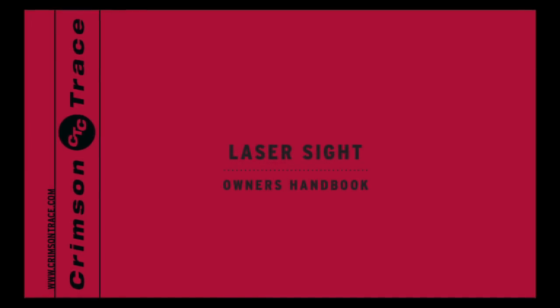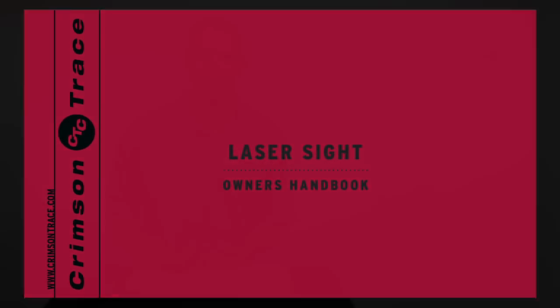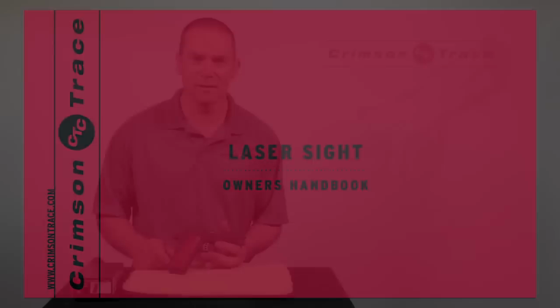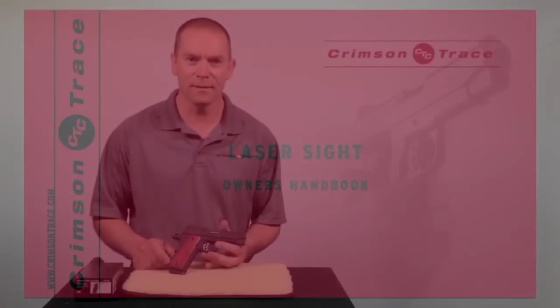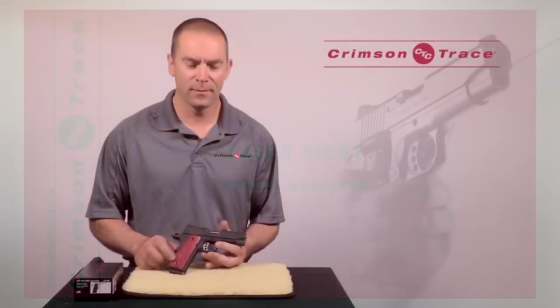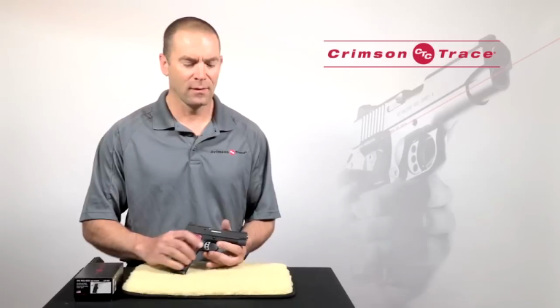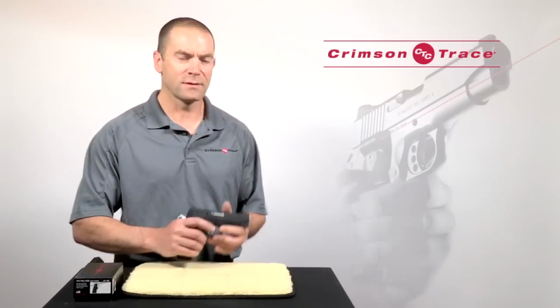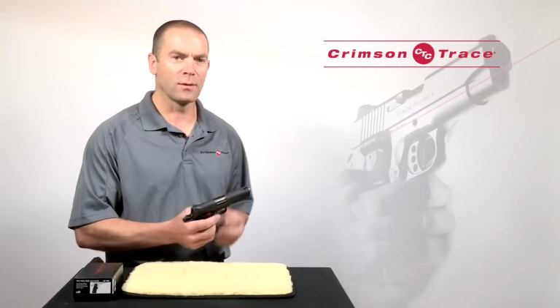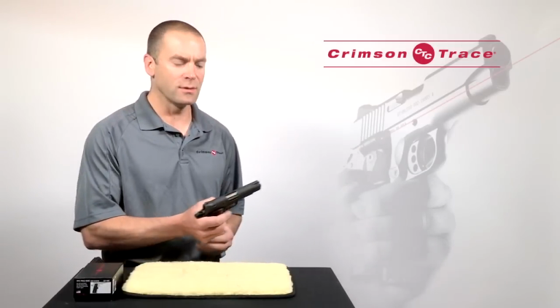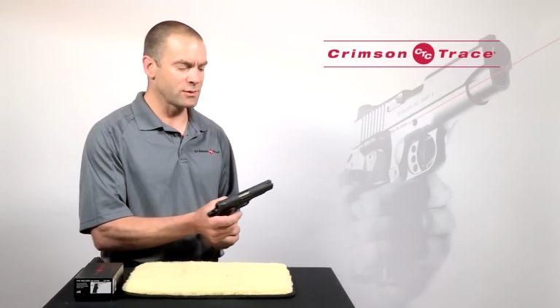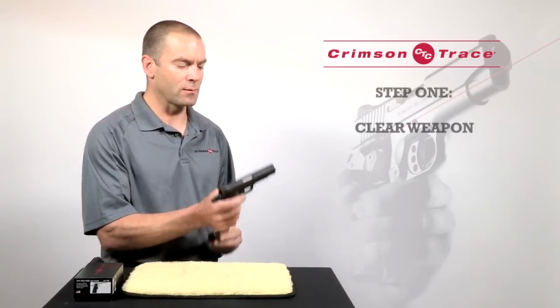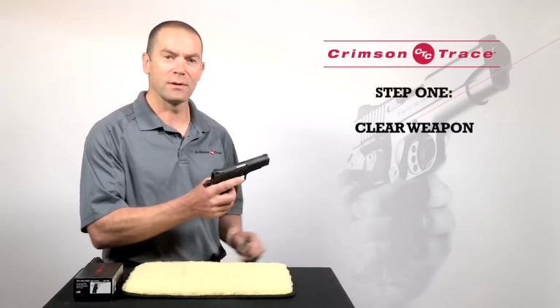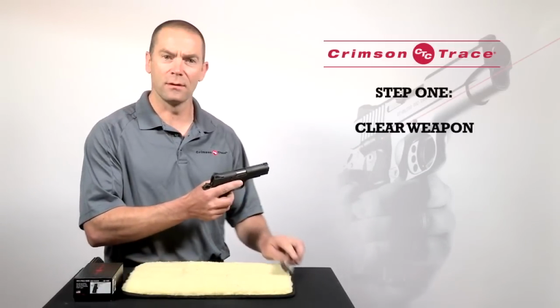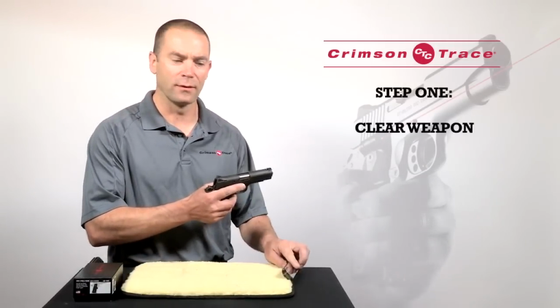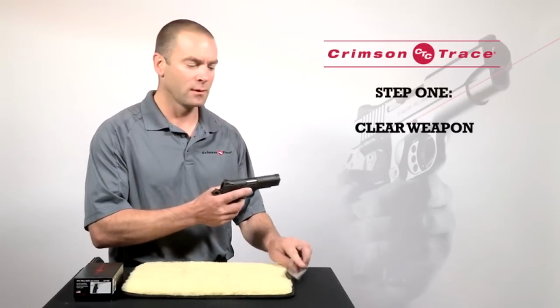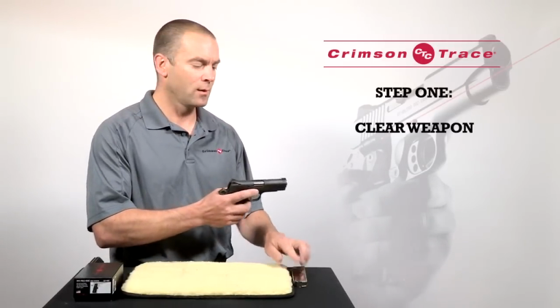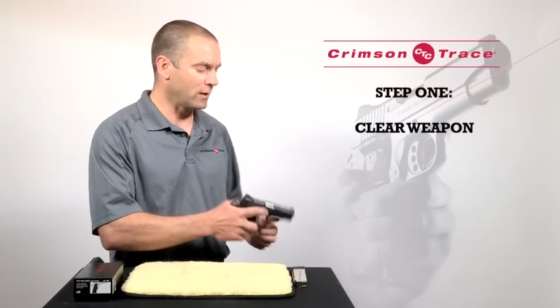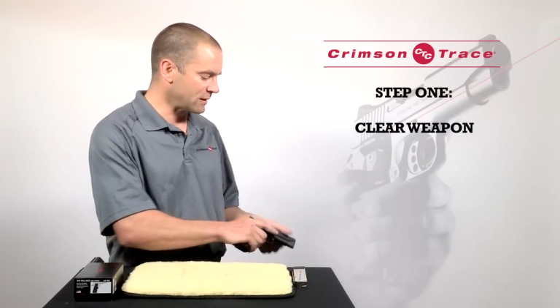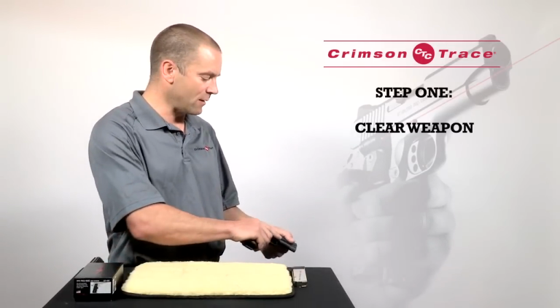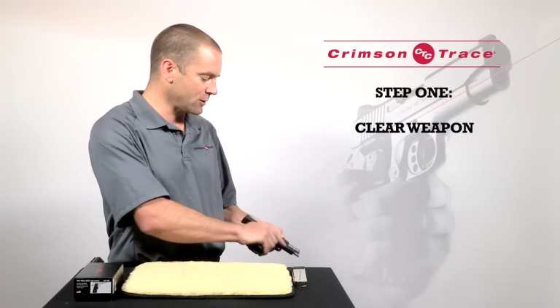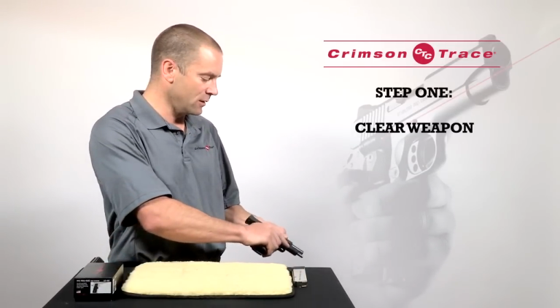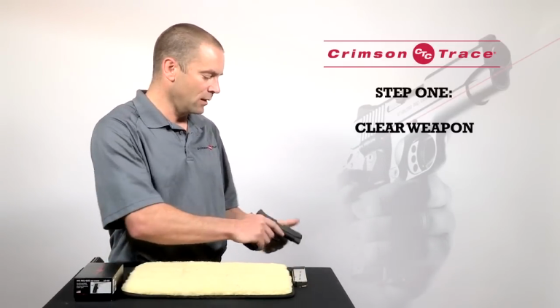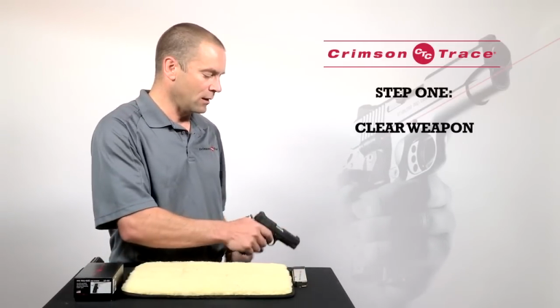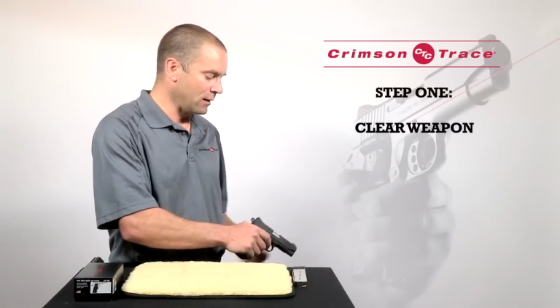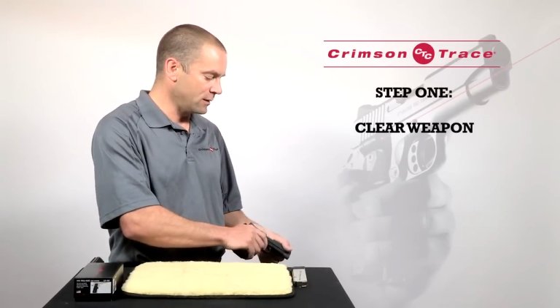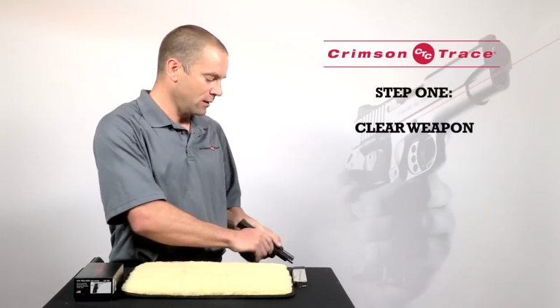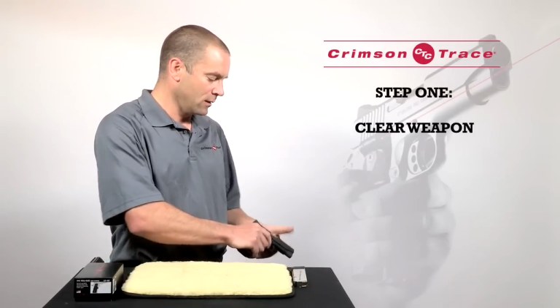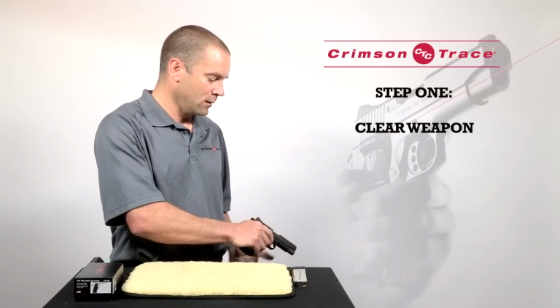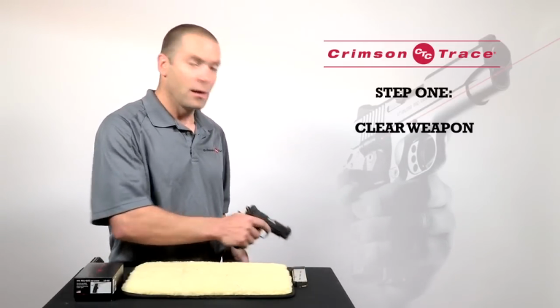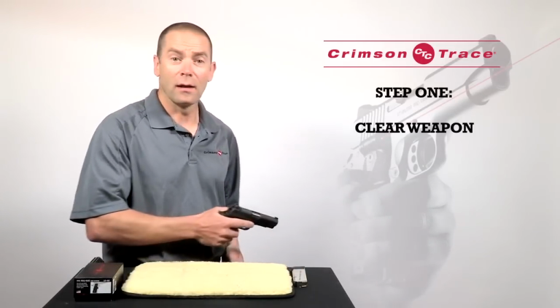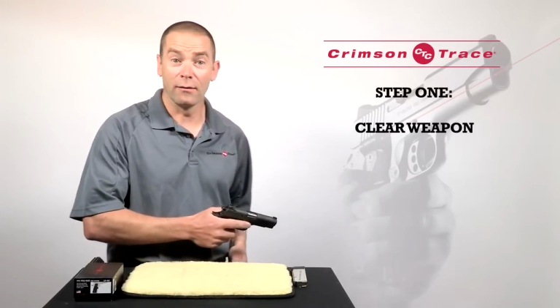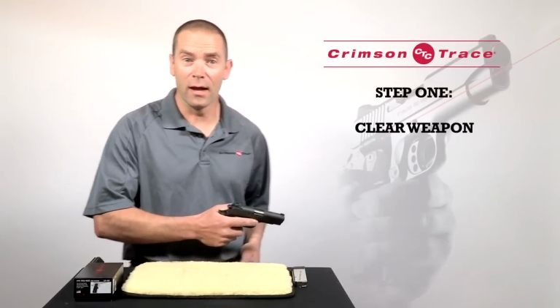Safety first. The first thing I'm going to do is check the weapon is unloaded. Pointing in a safe direction, you clear it and clear it again.